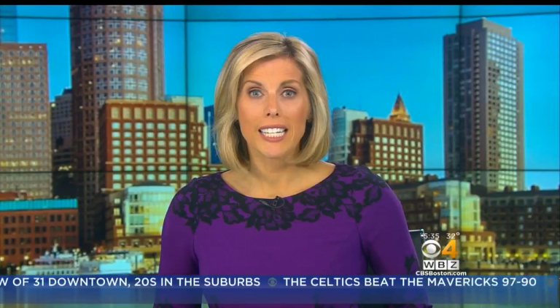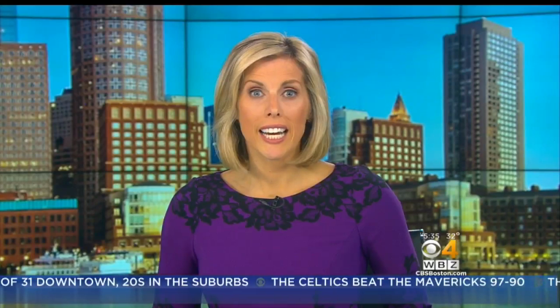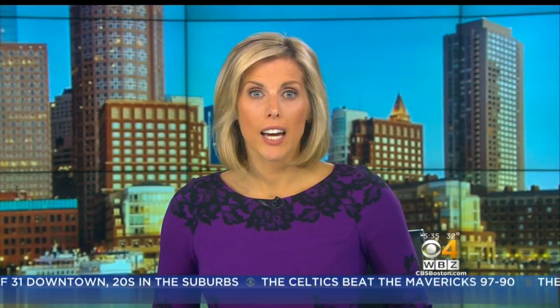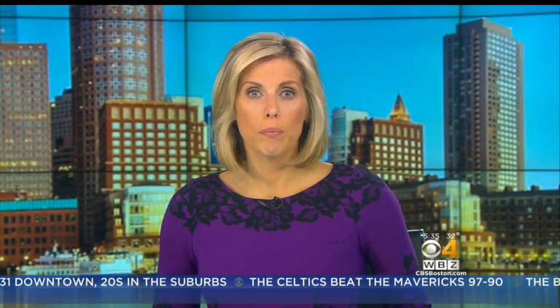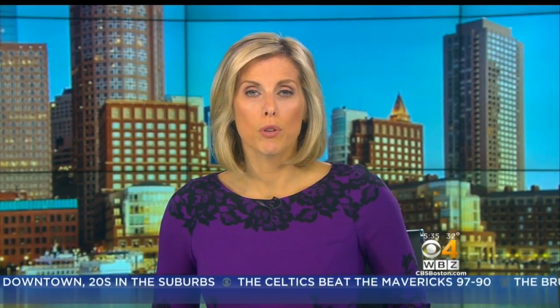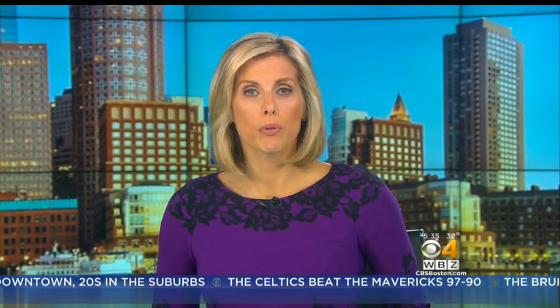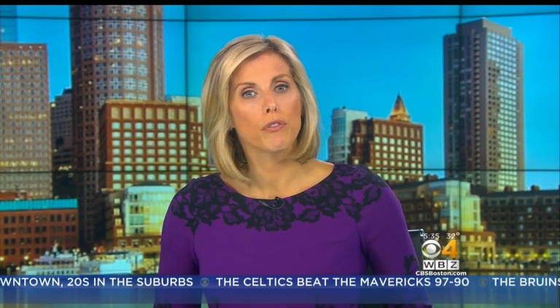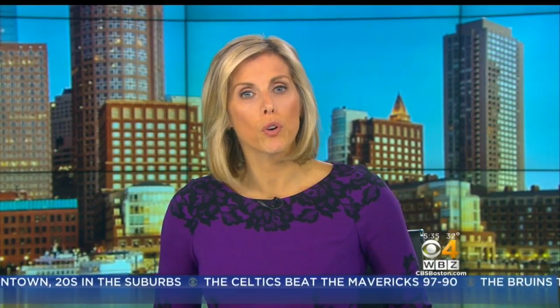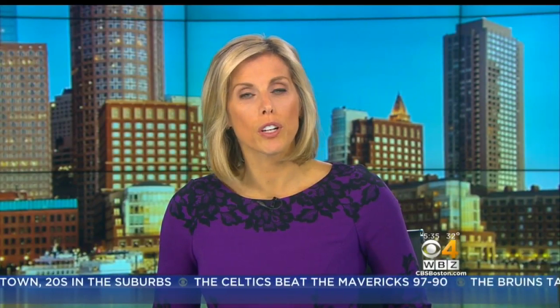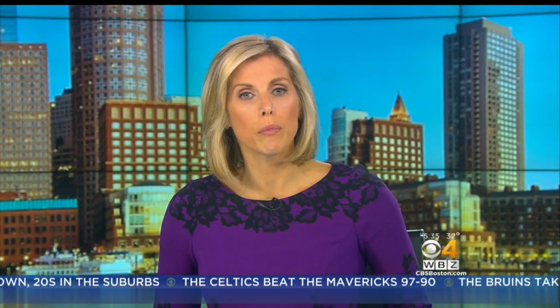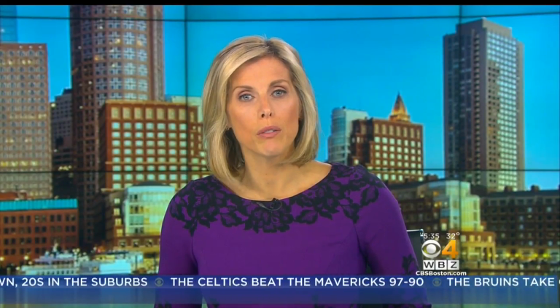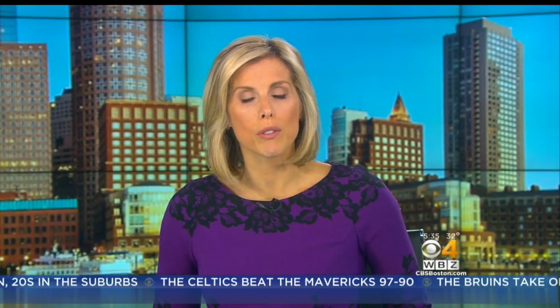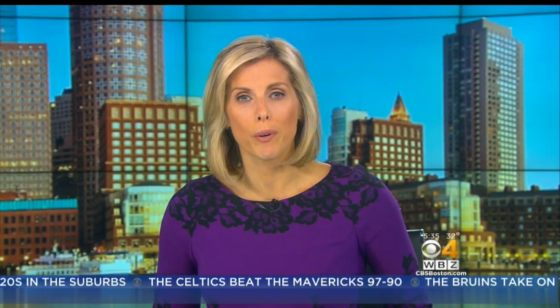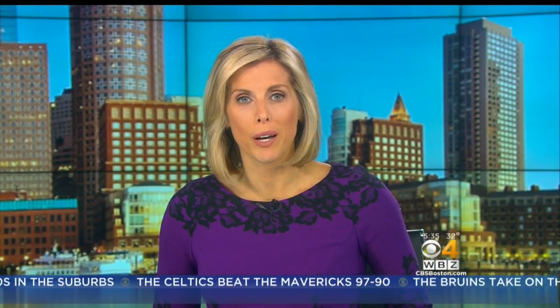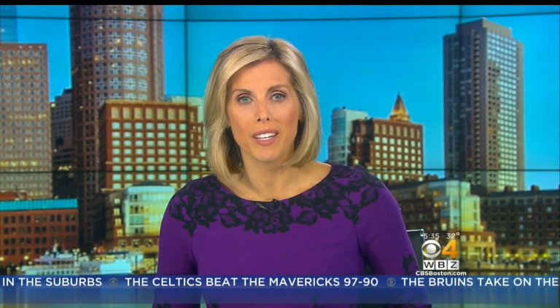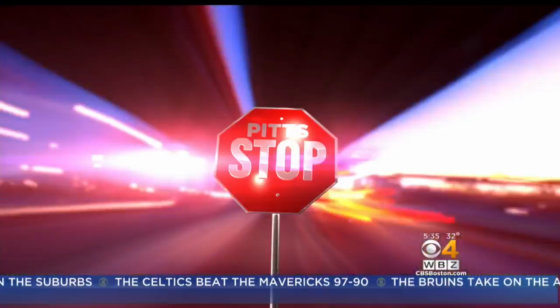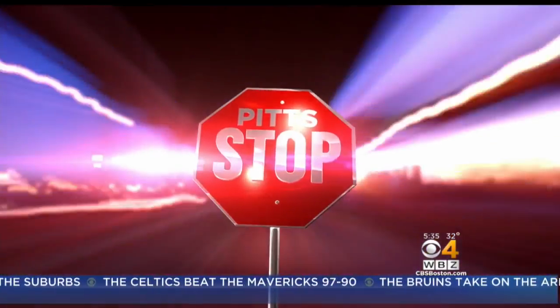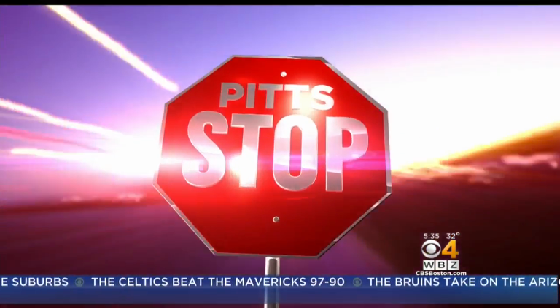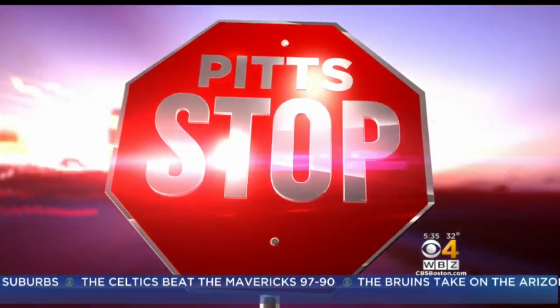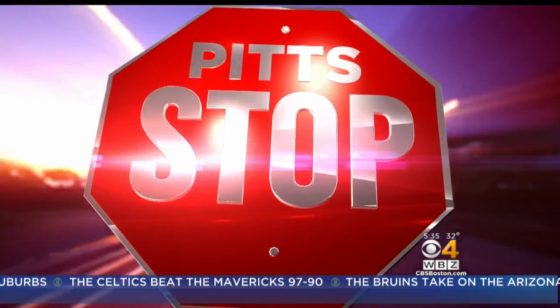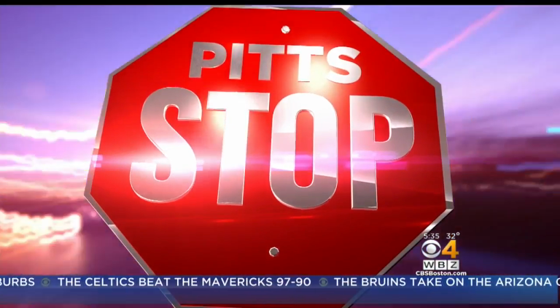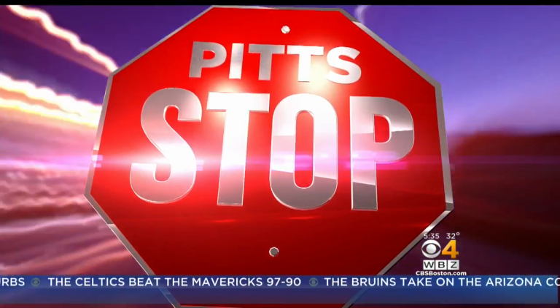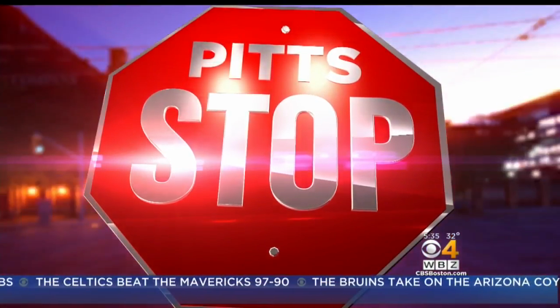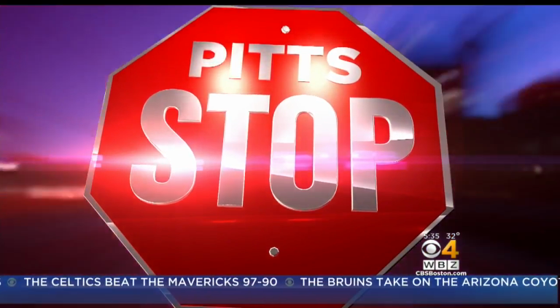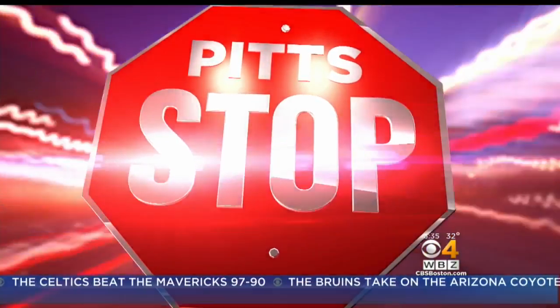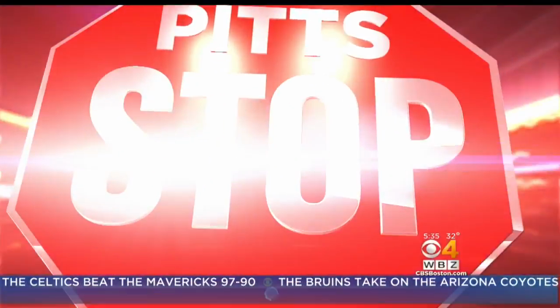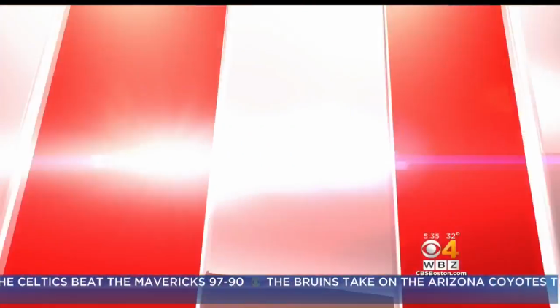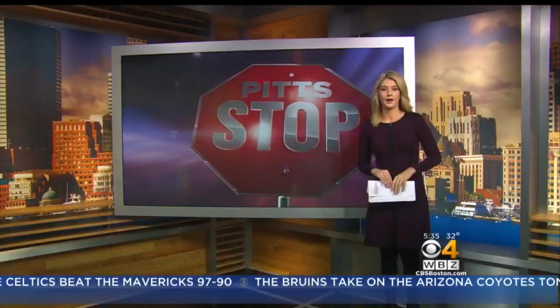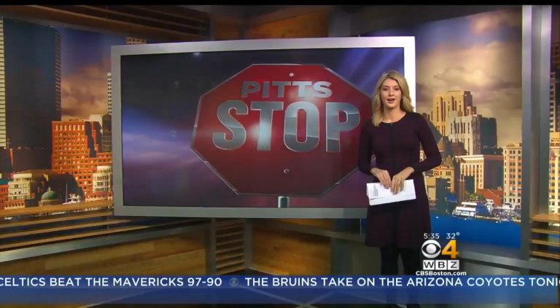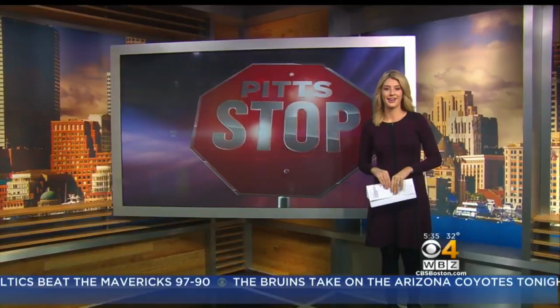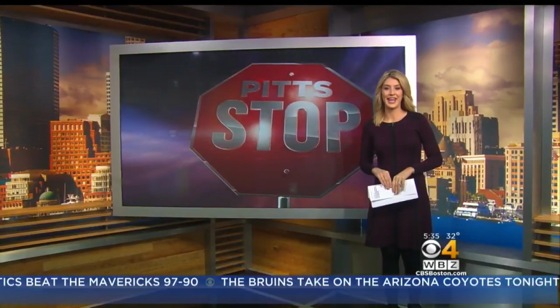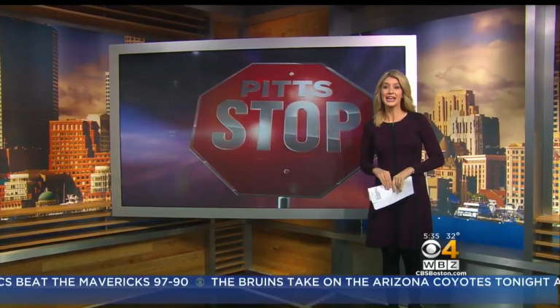High-tech help to improve your commute. Brianna Pitts has the details in this week's pit stop. Kate, Brianna?